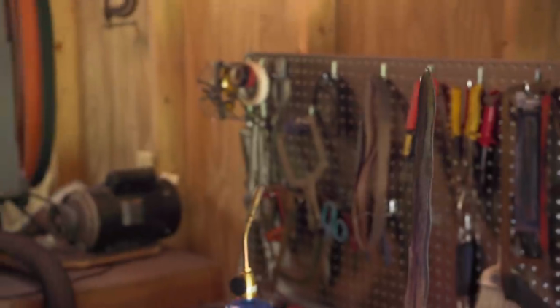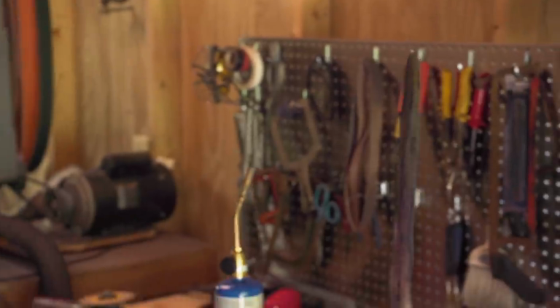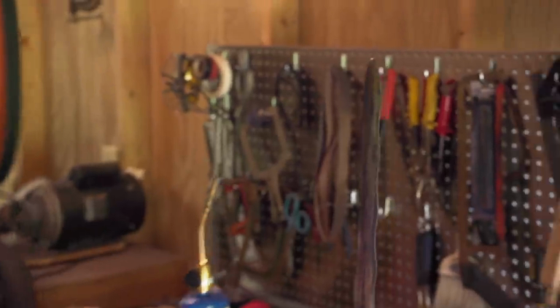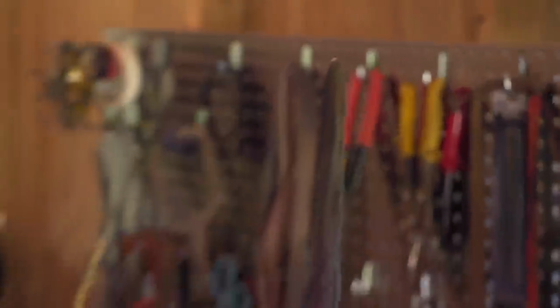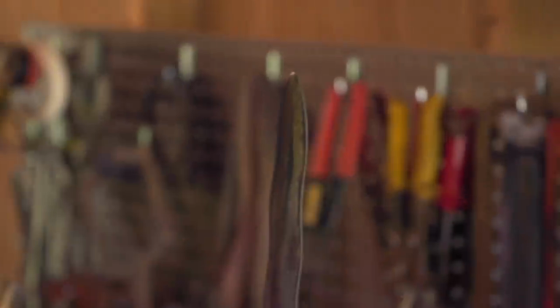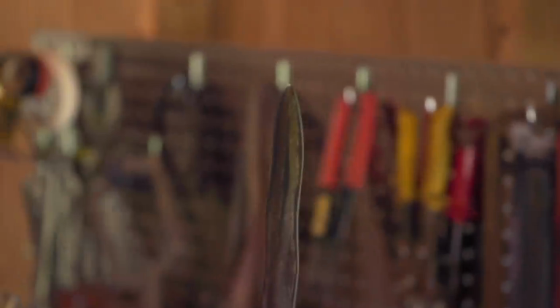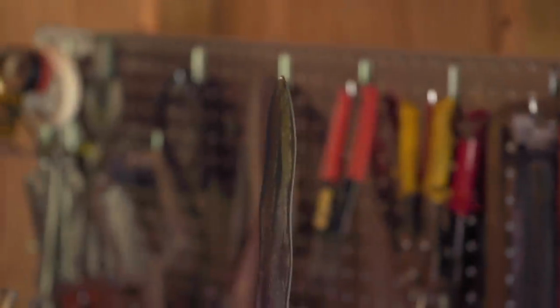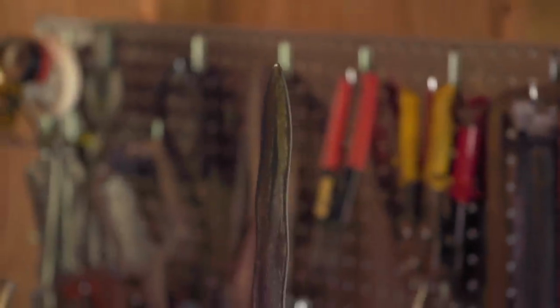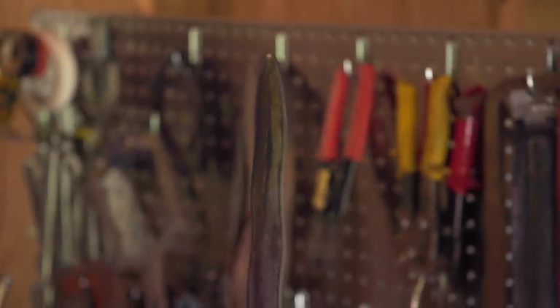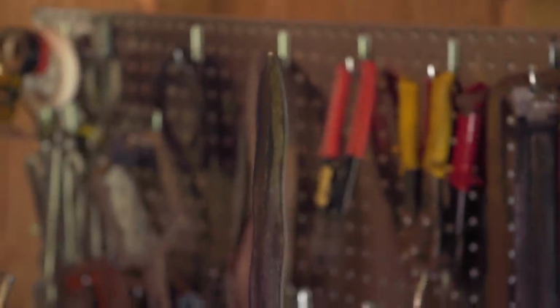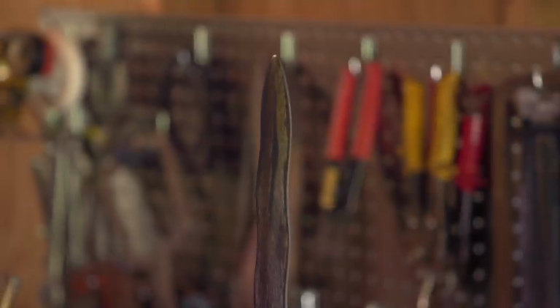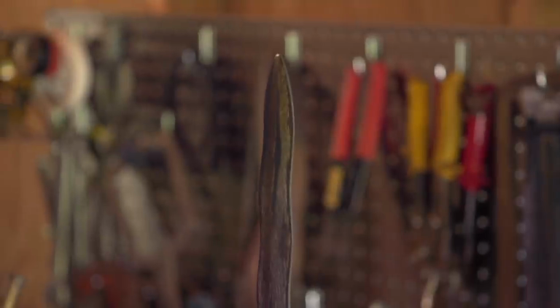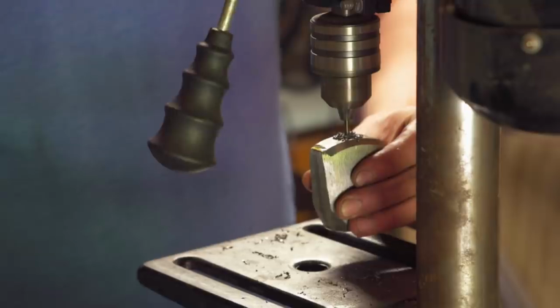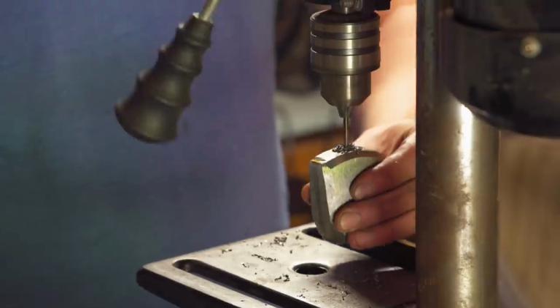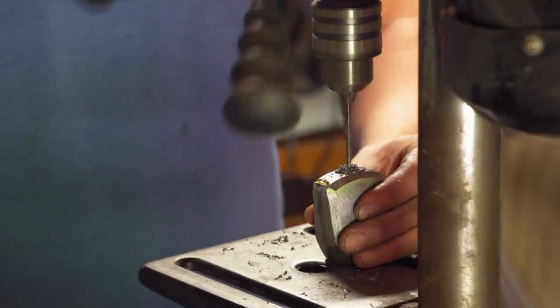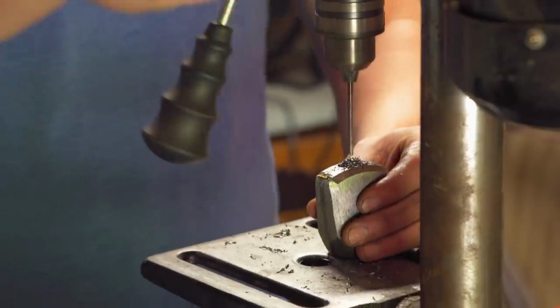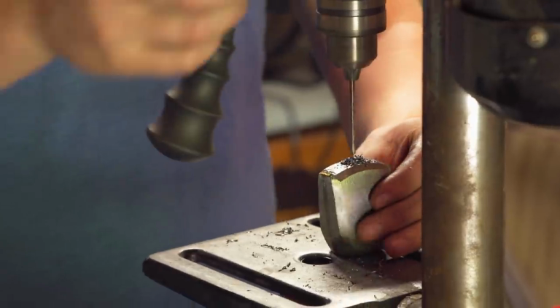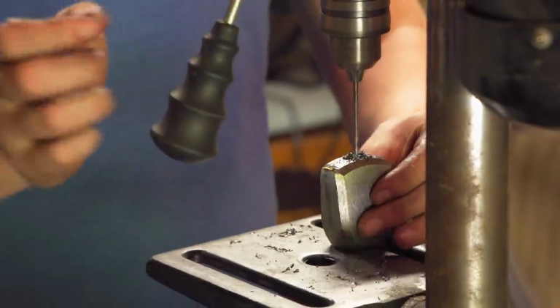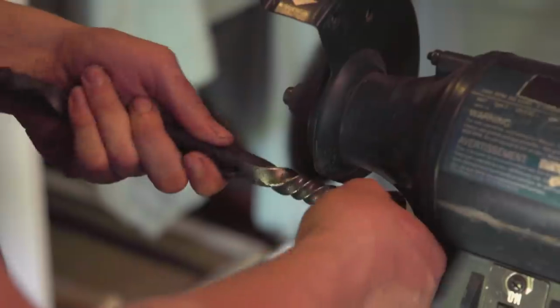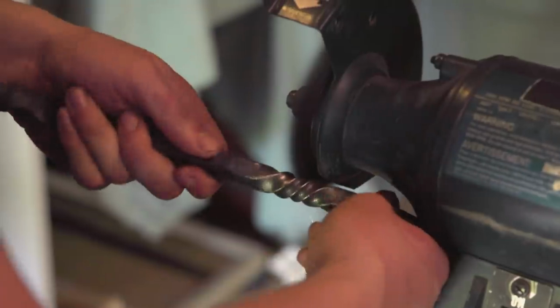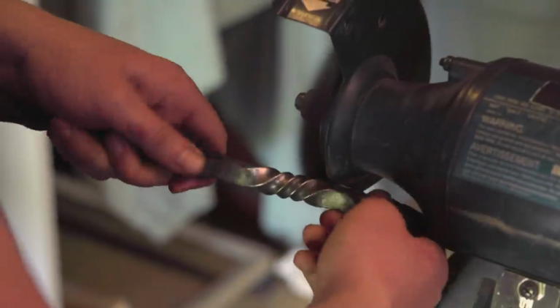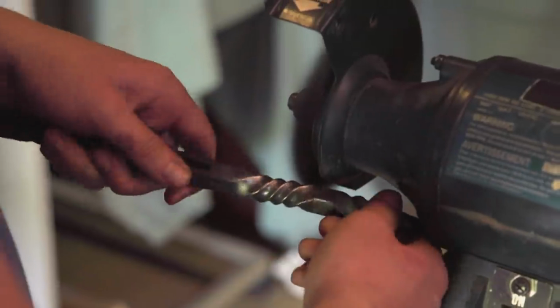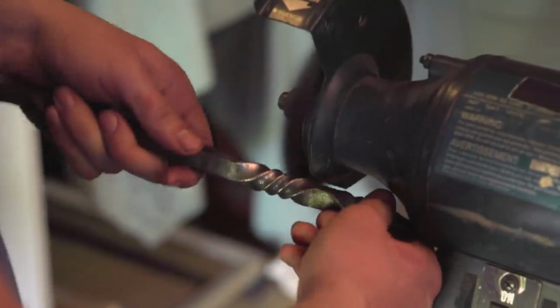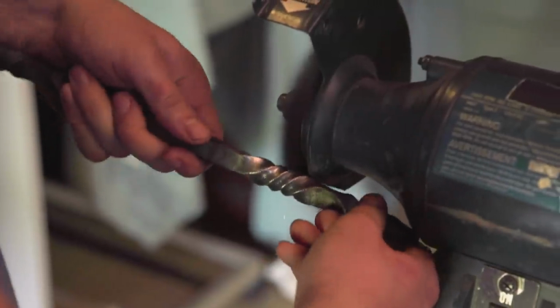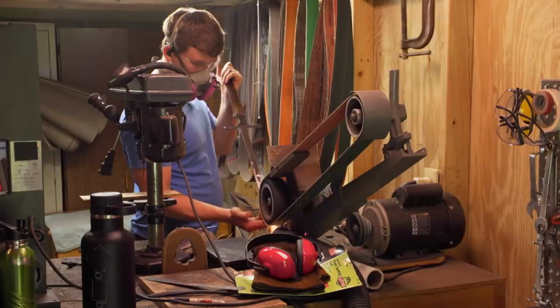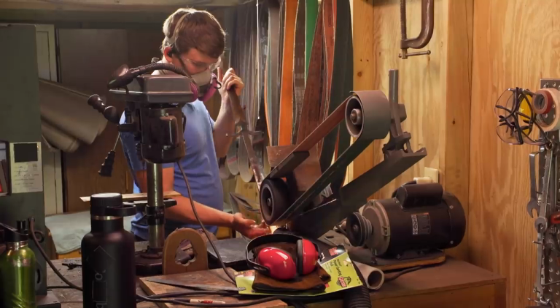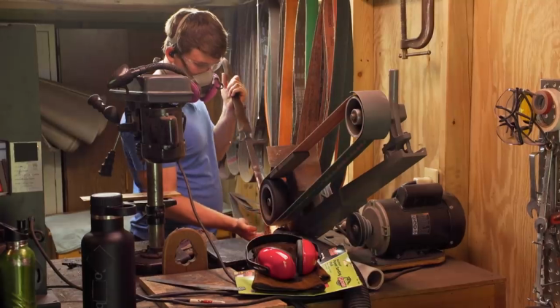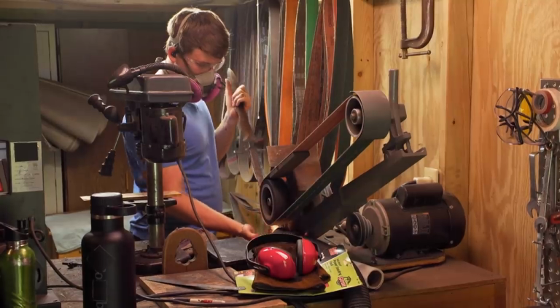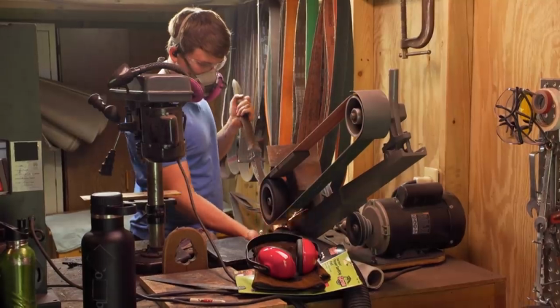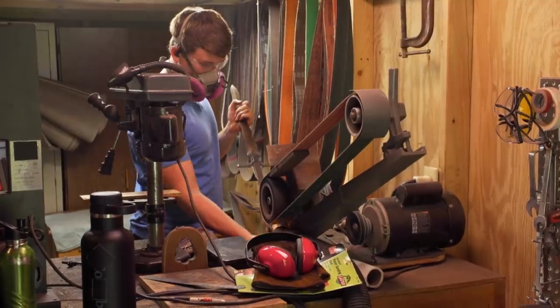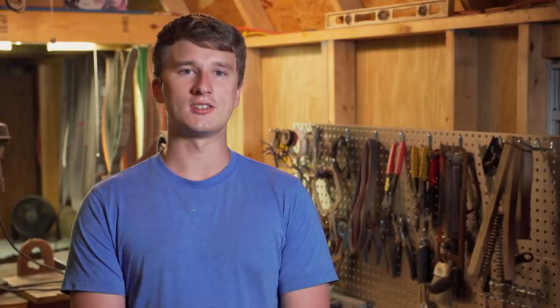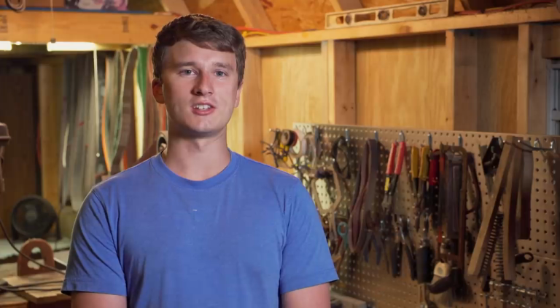The deed is done. This should be a strong, hard blade now. I'm going to move forward, put a handle on this, polish it up, and turn it into the judges.